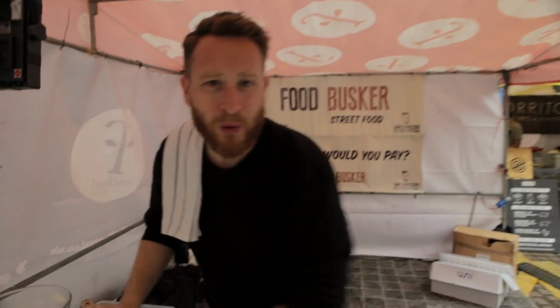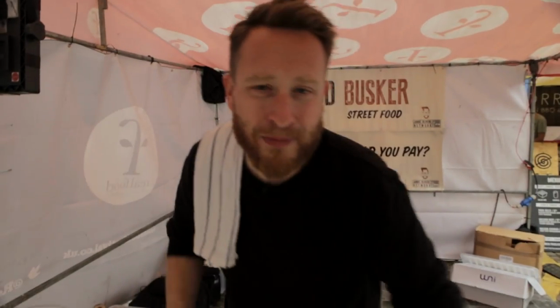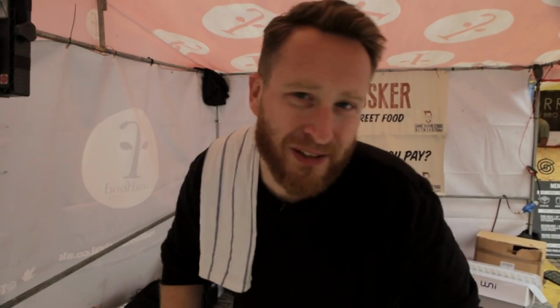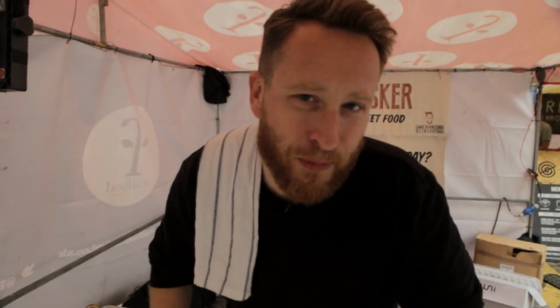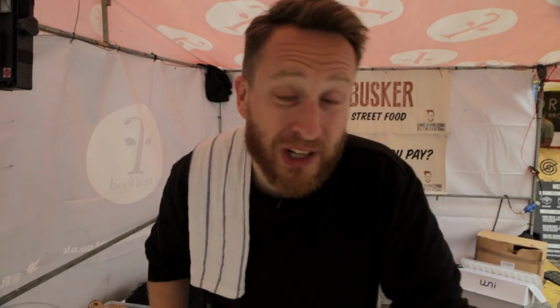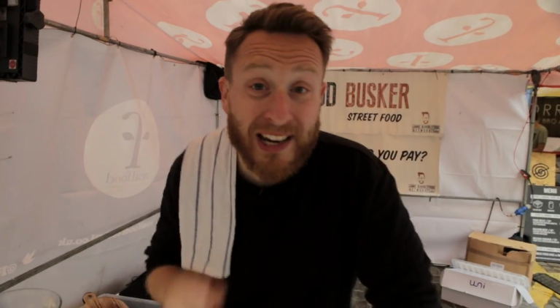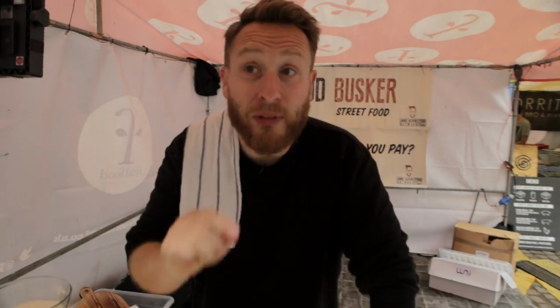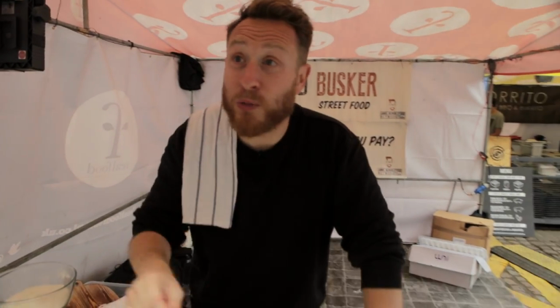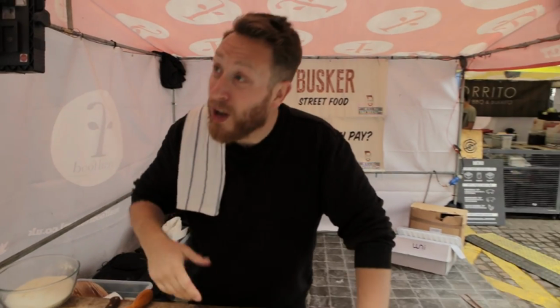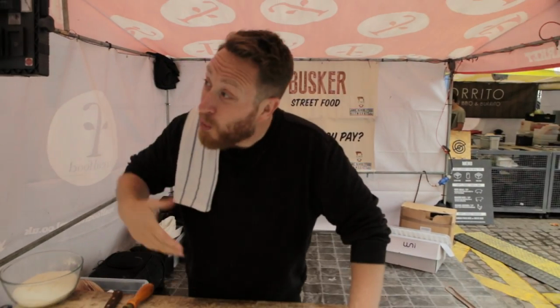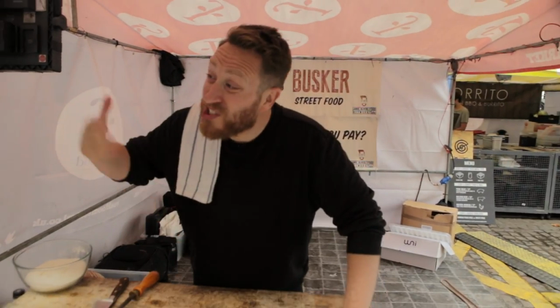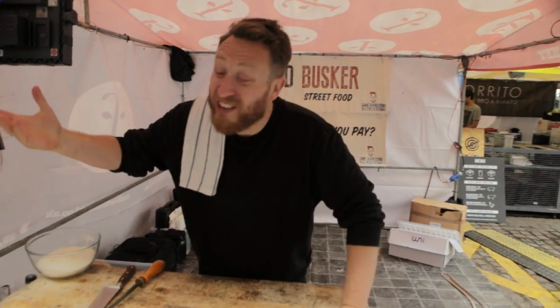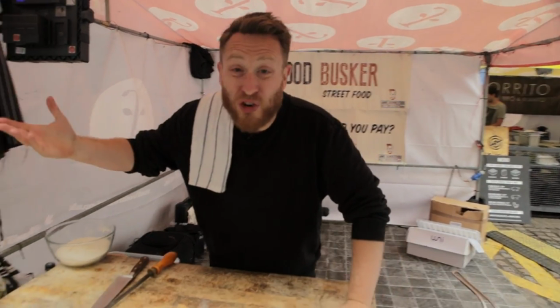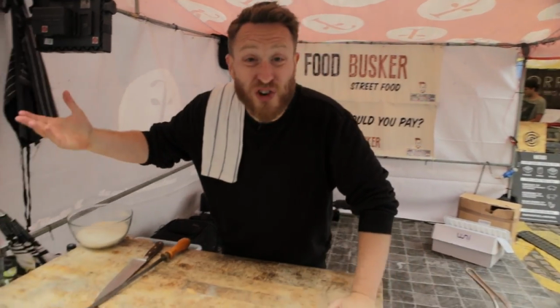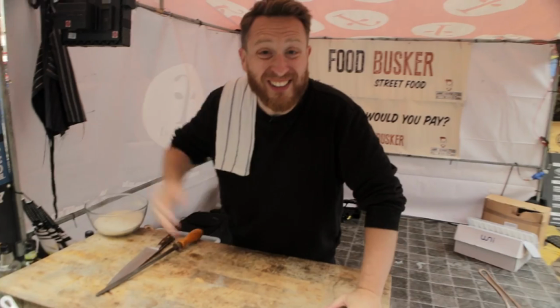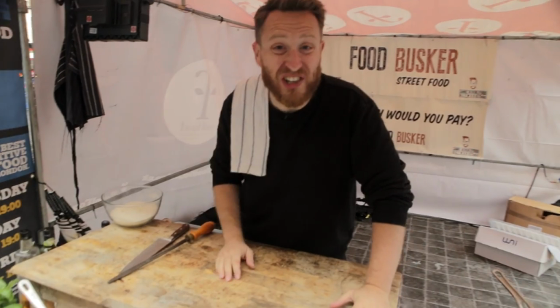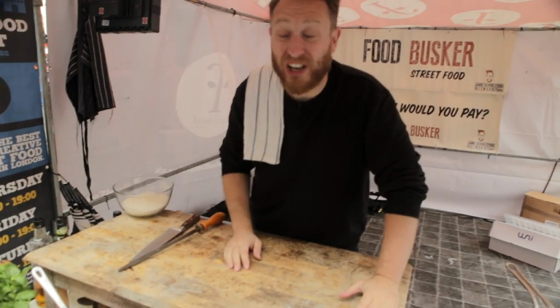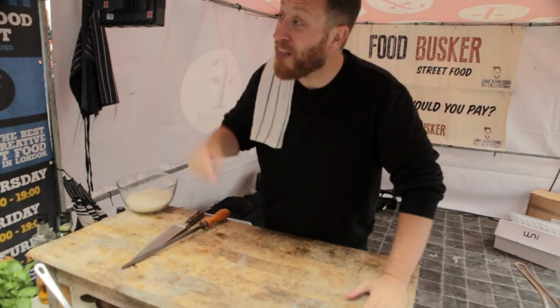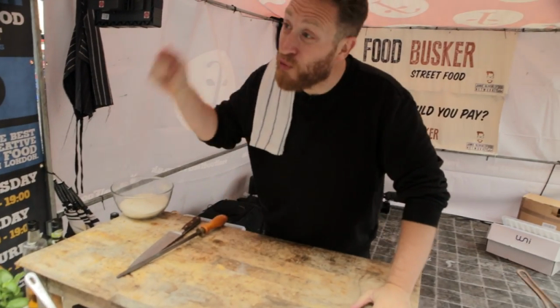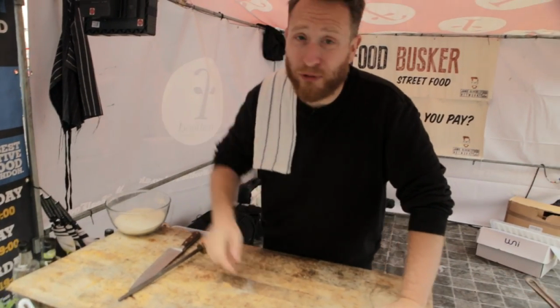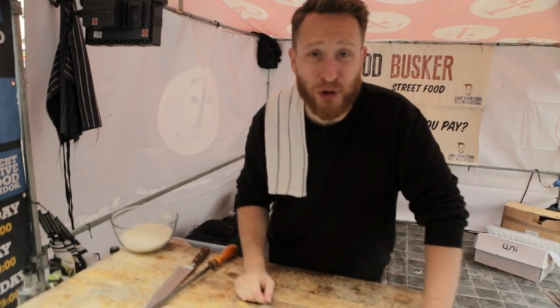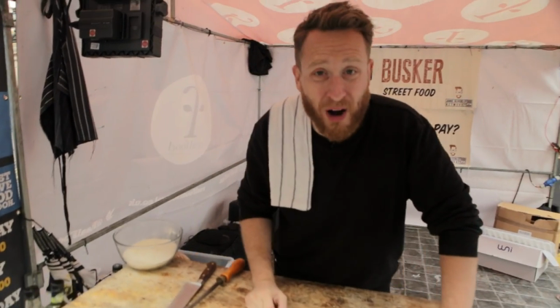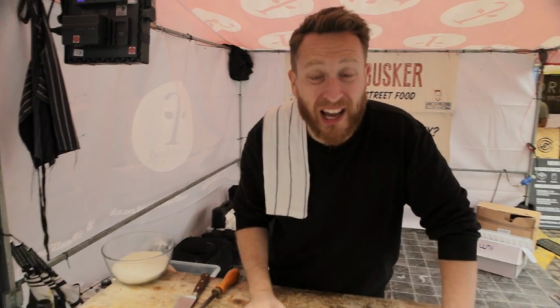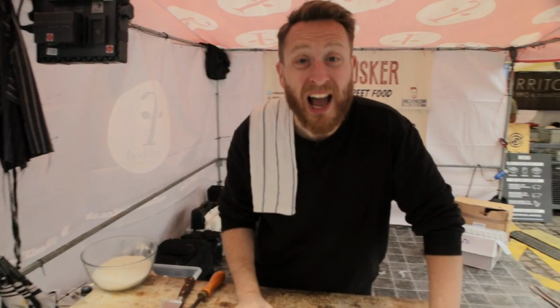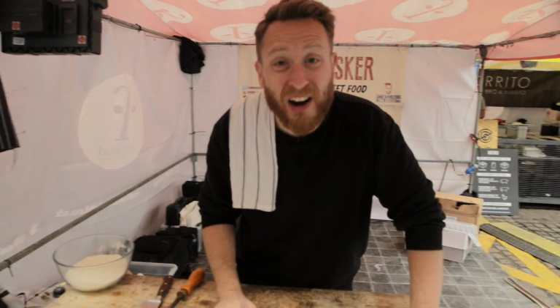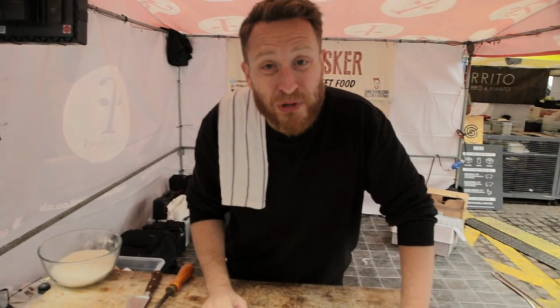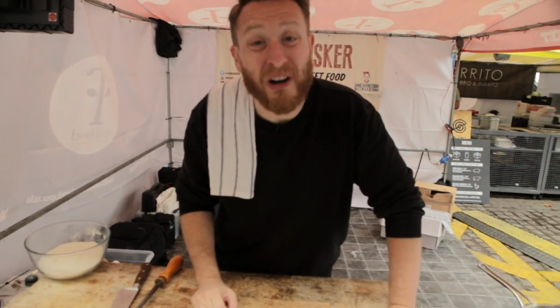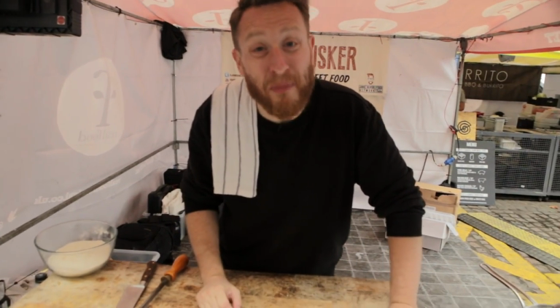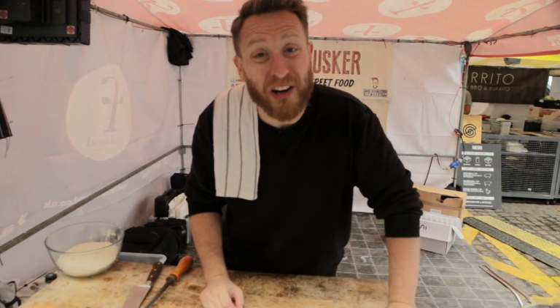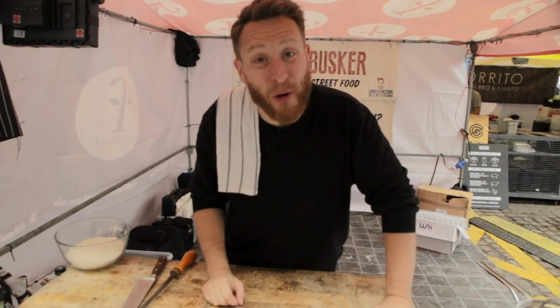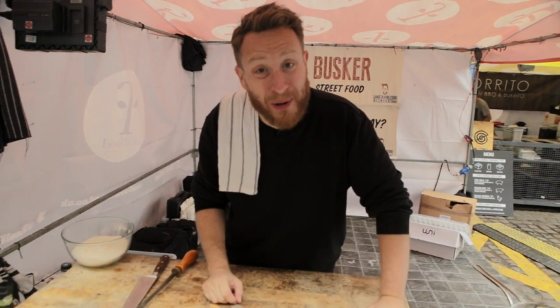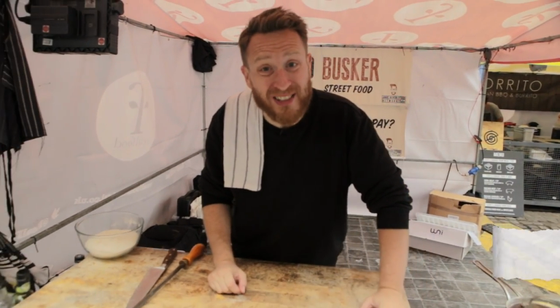Welcome back to Food Busker. This week we're at Charing Cross train station at the Real Food Market and I'm doing an American hot pizza.